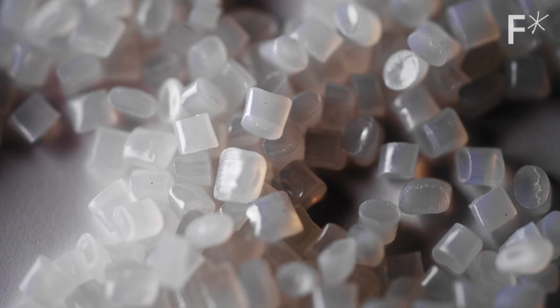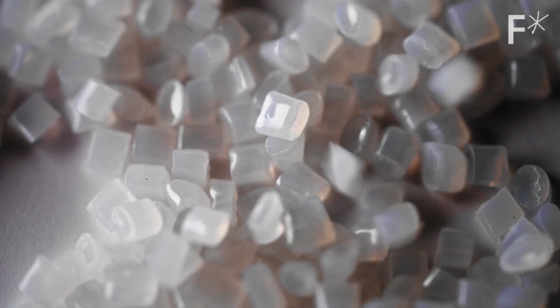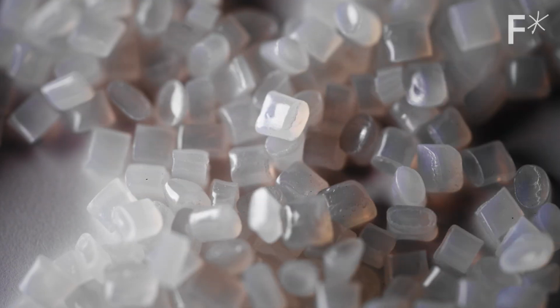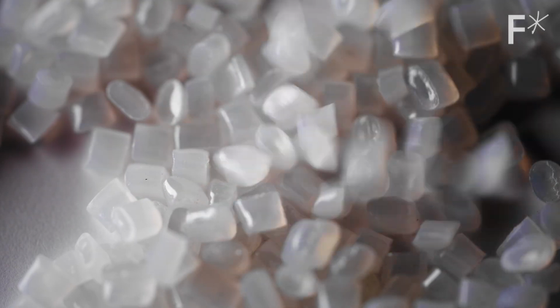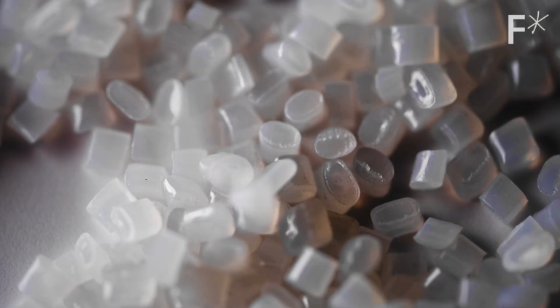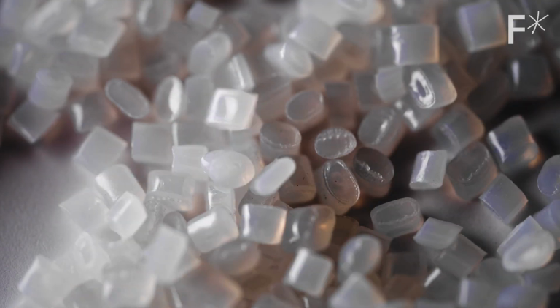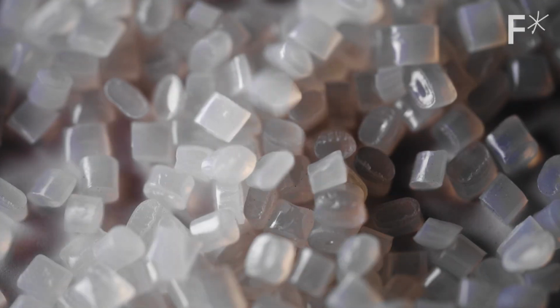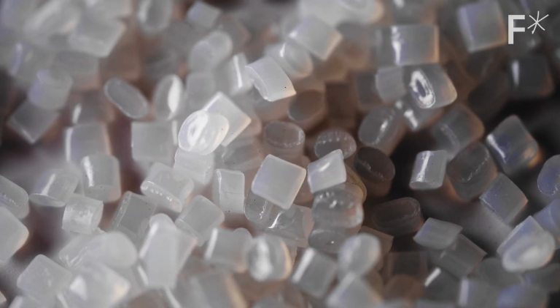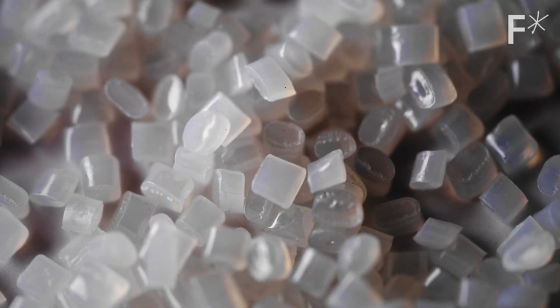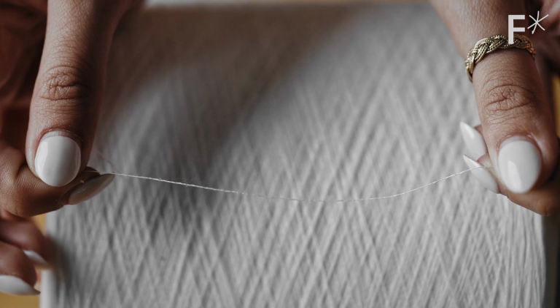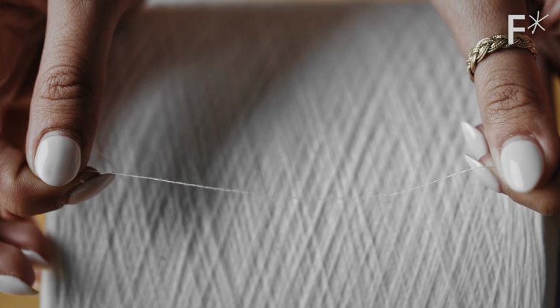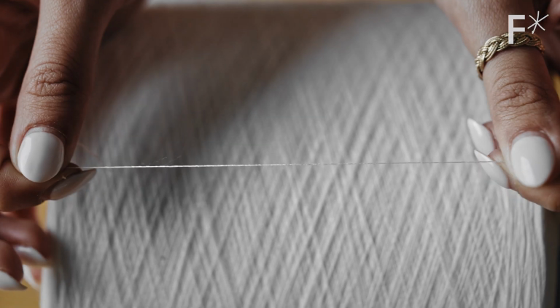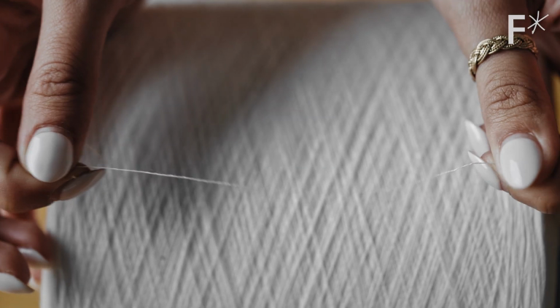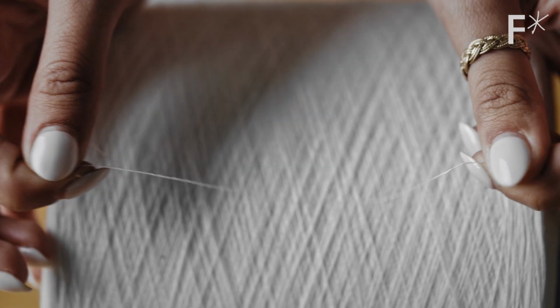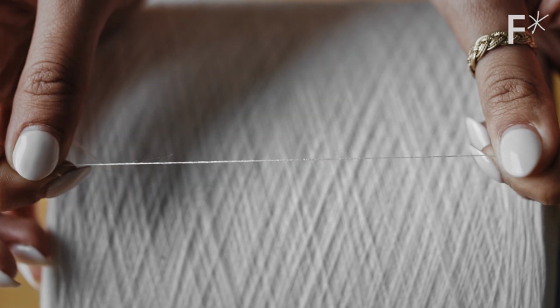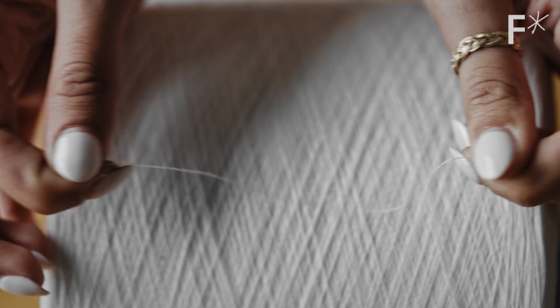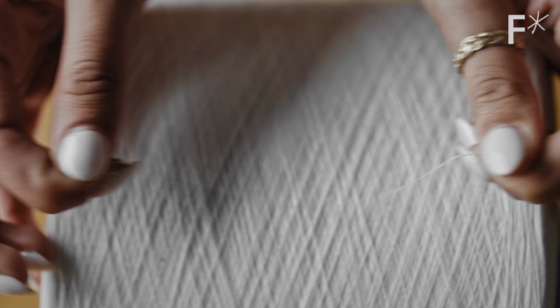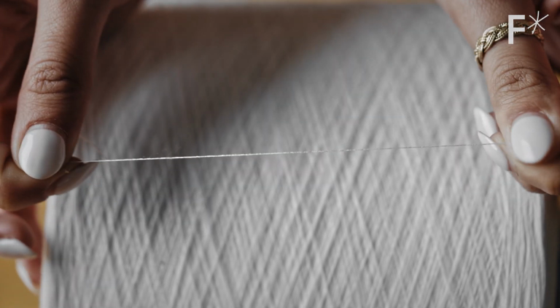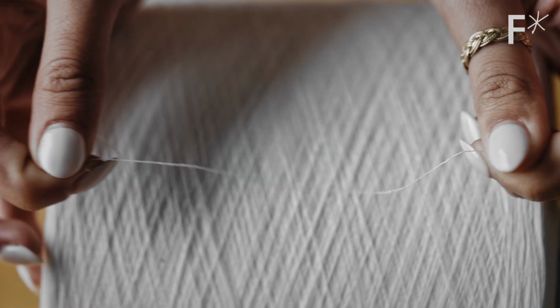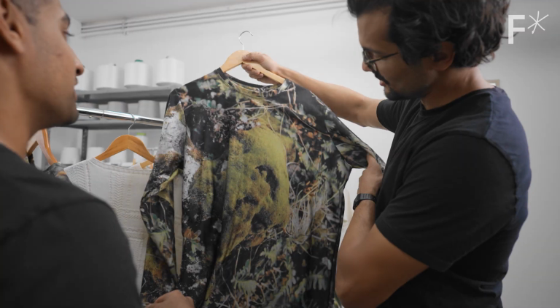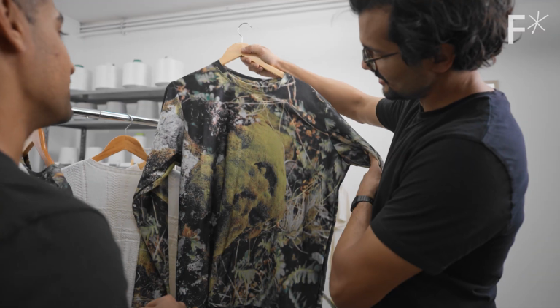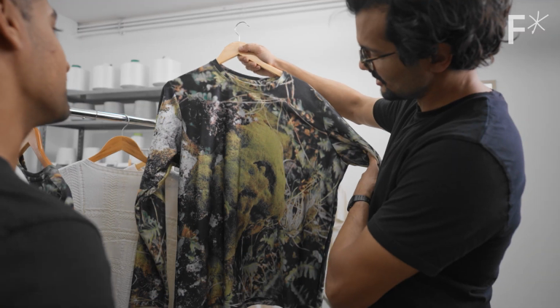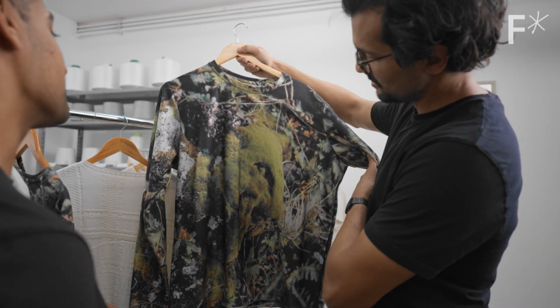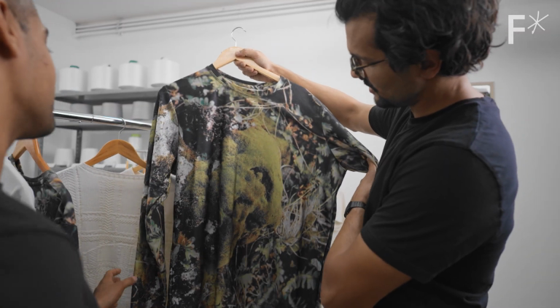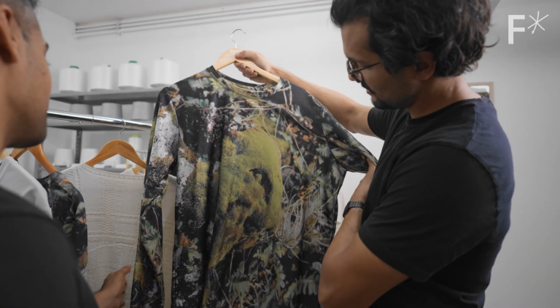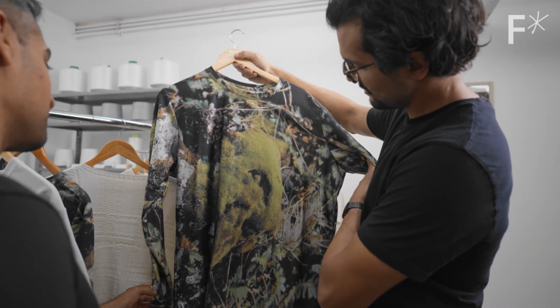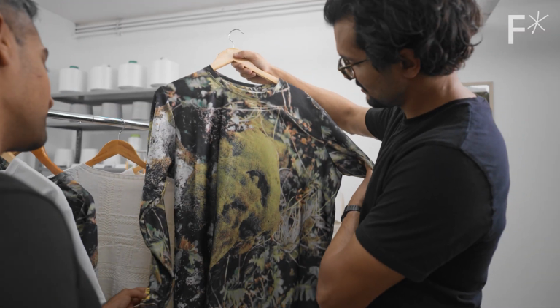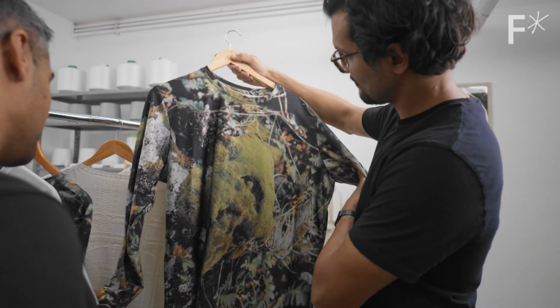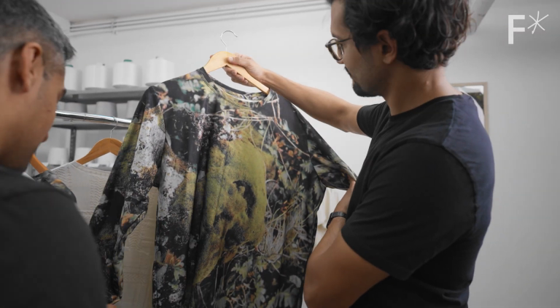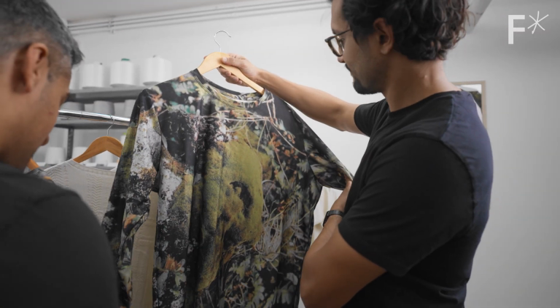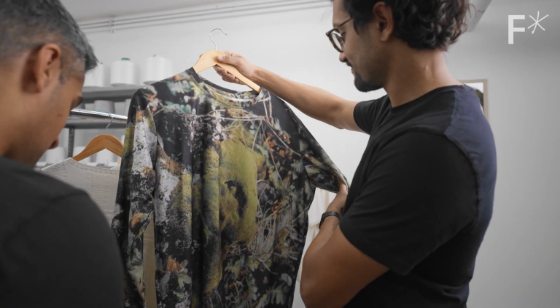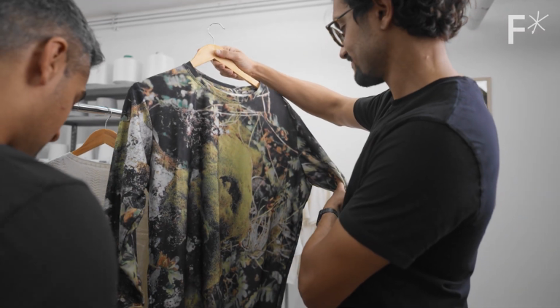With the older, extracted material, they're creating a brand new fabric that can be re-worn and then recycled again and again.